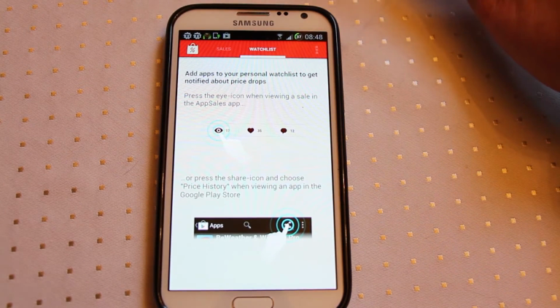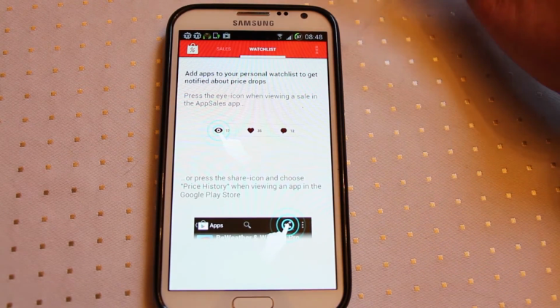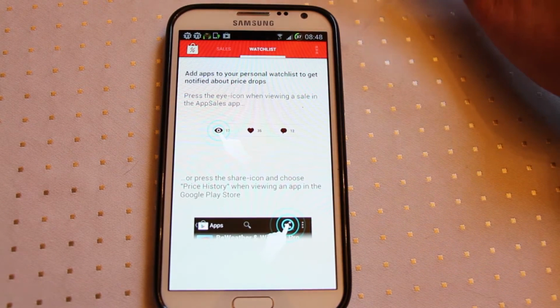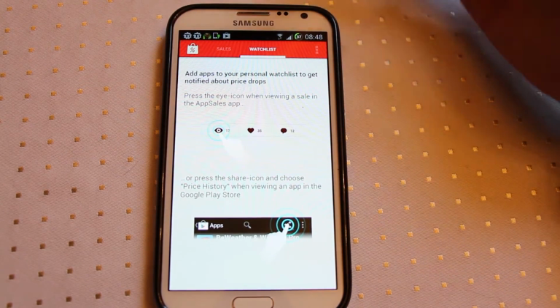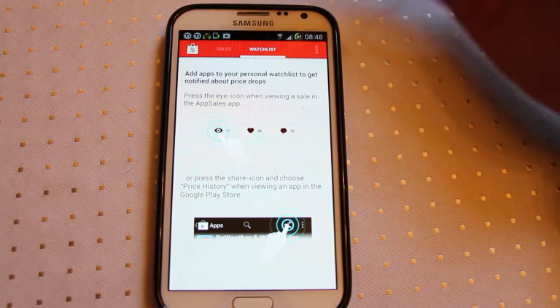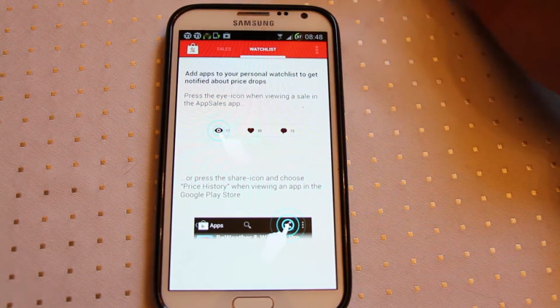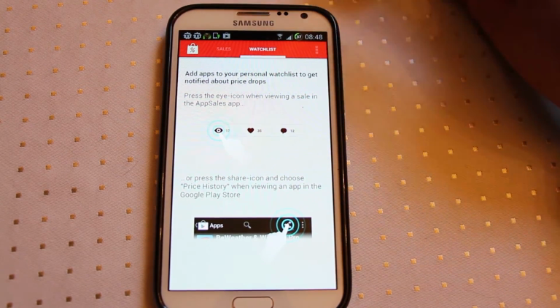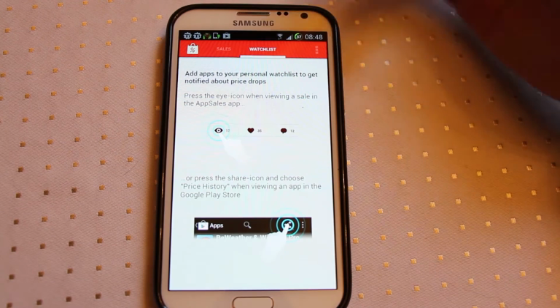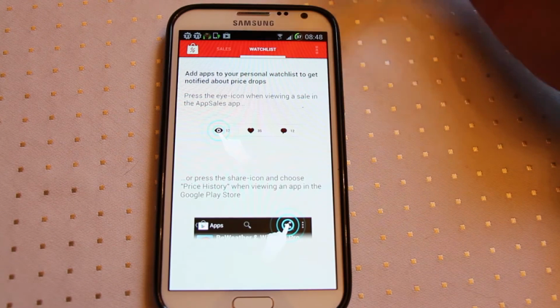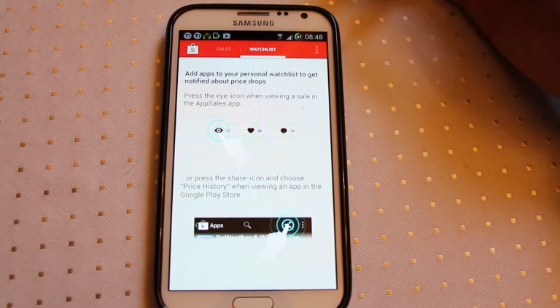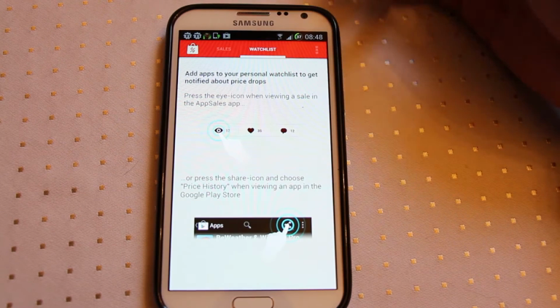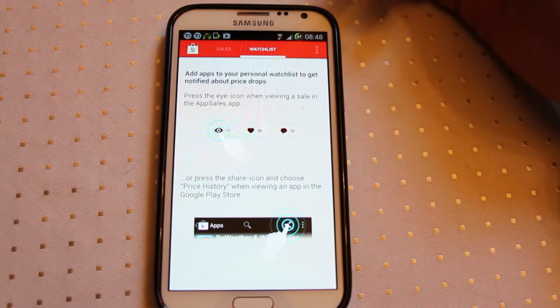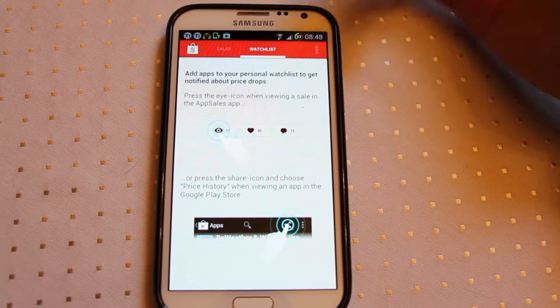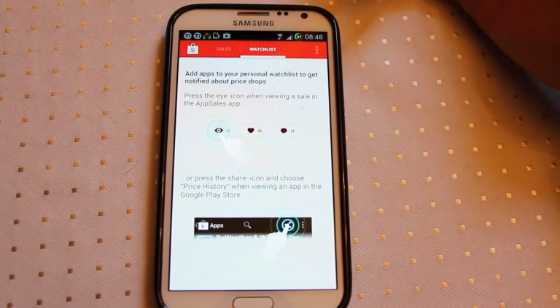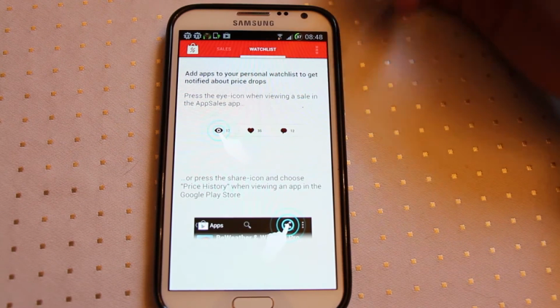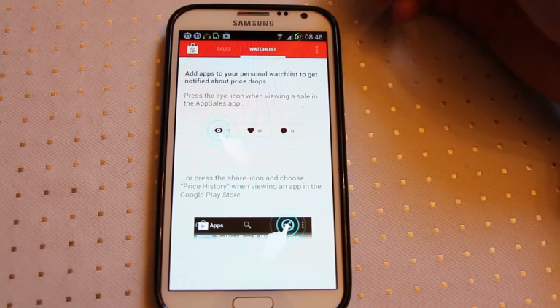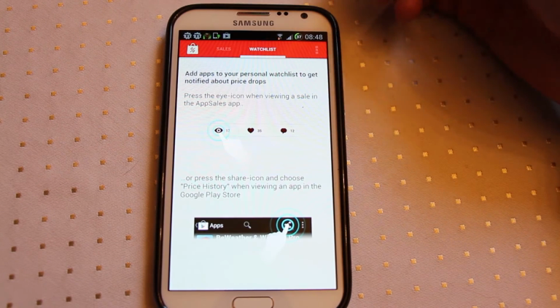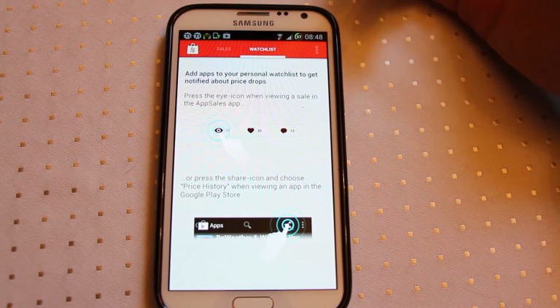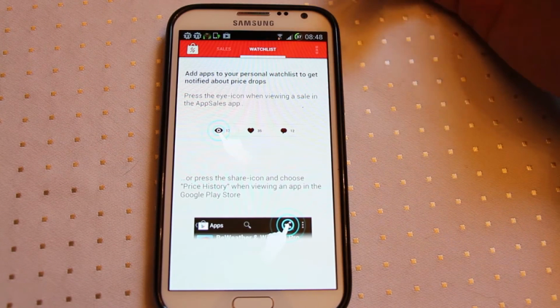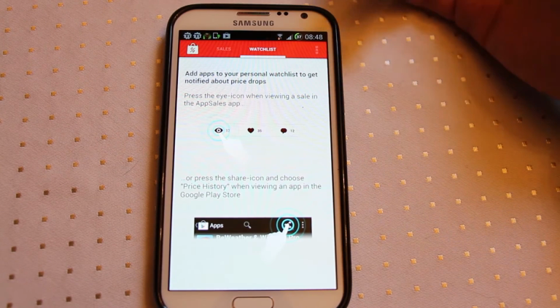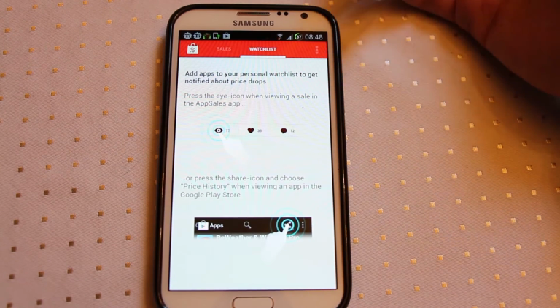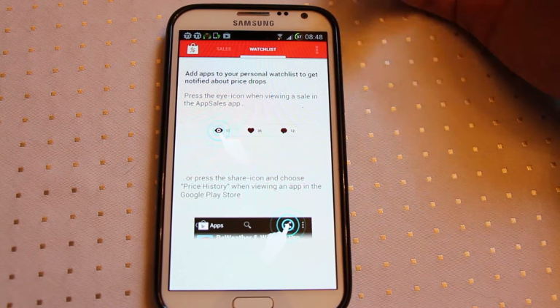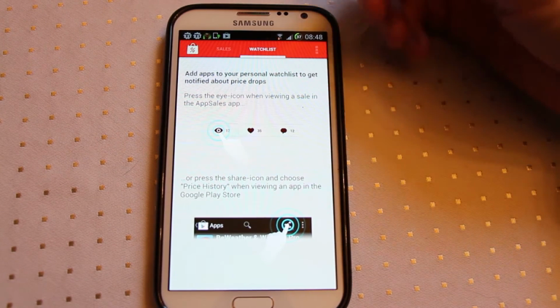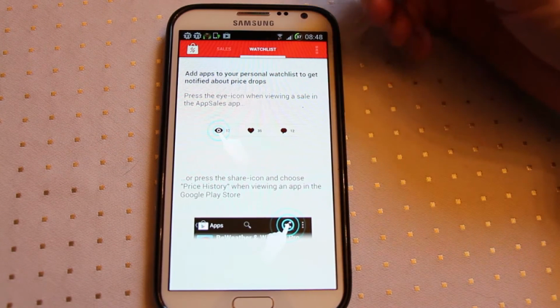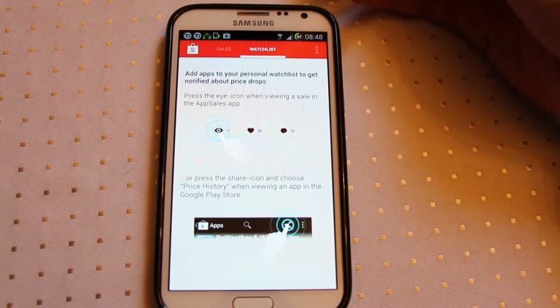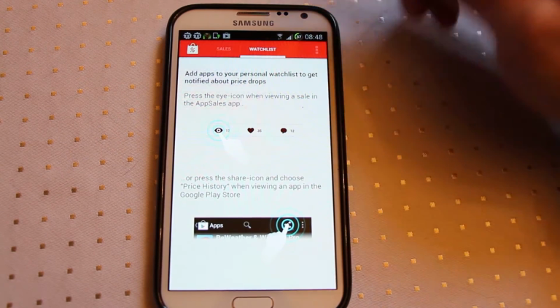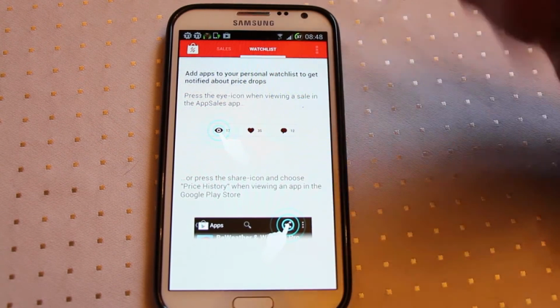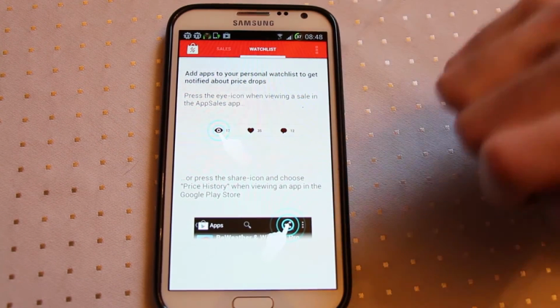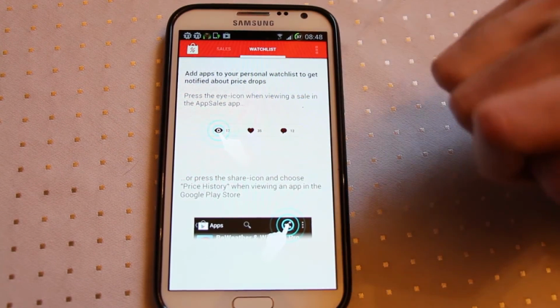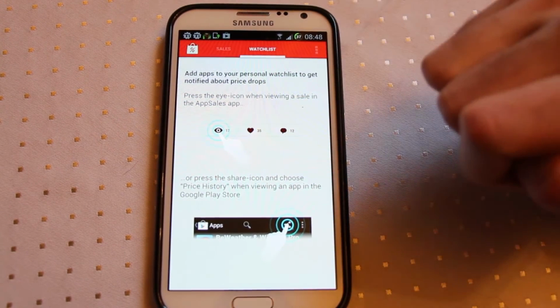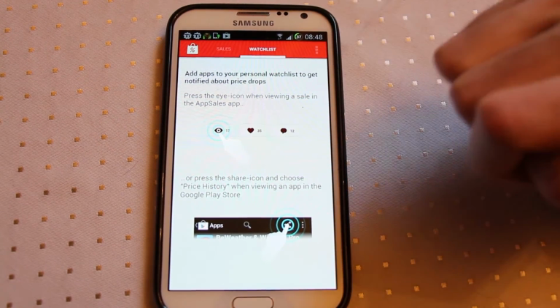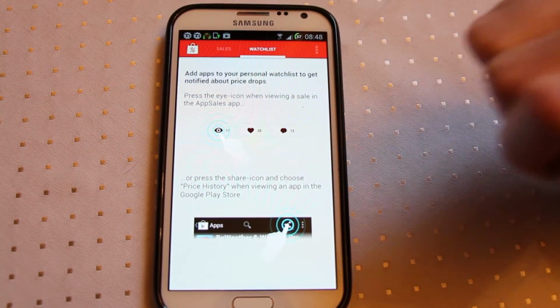Brilliant! The number of times I buy apps at full price and then the next week they drop — I might start using this instead.